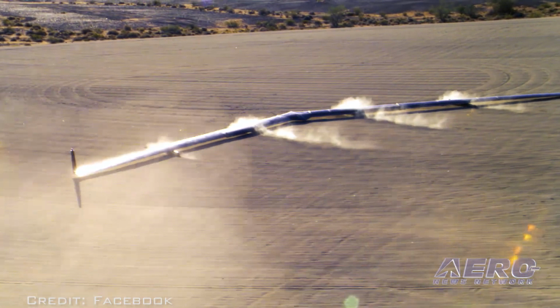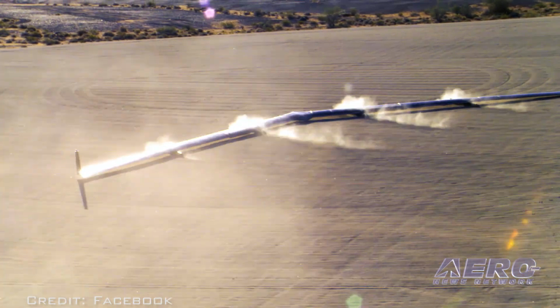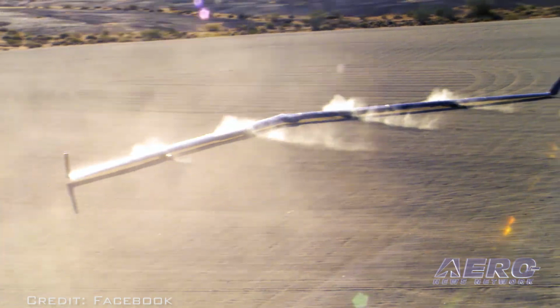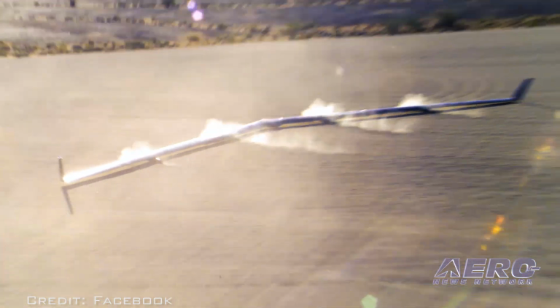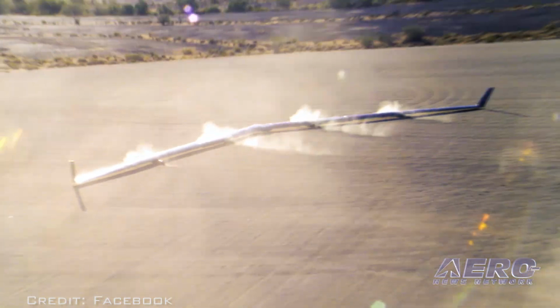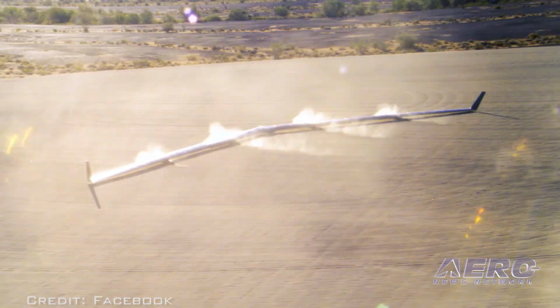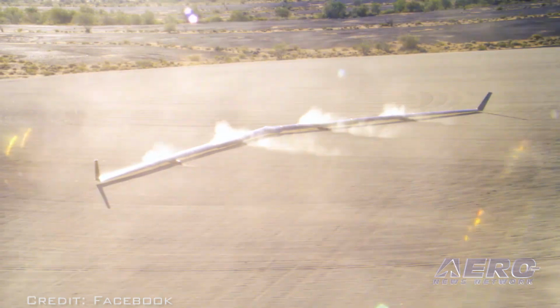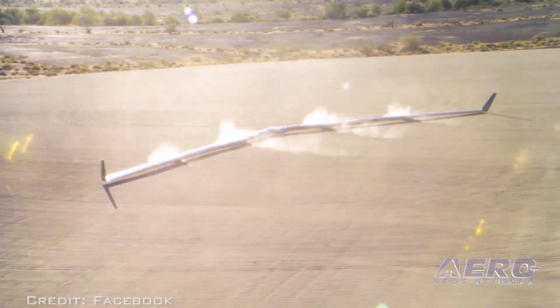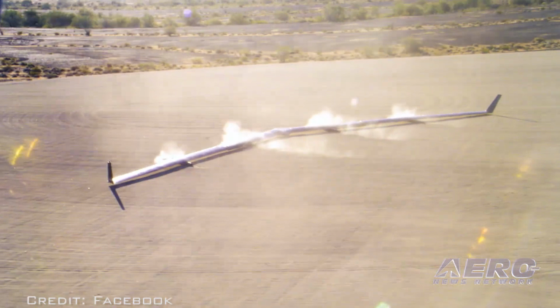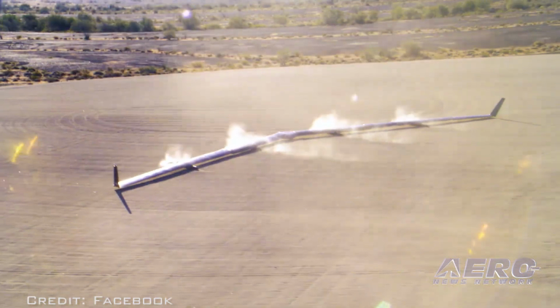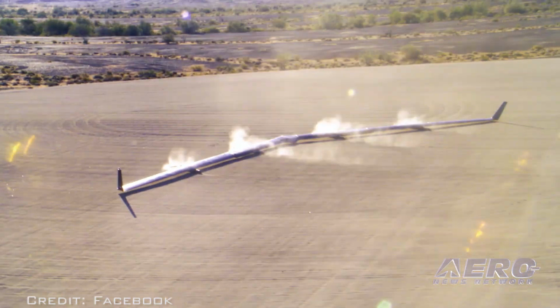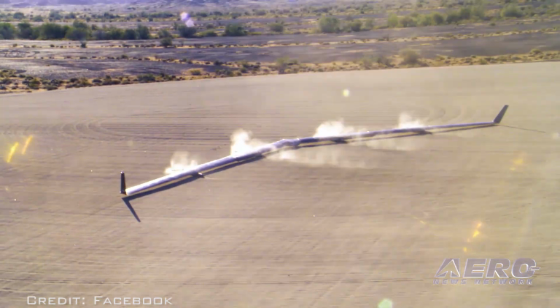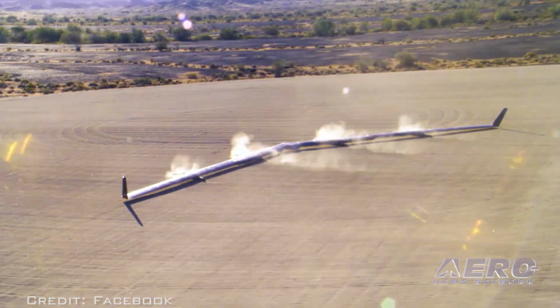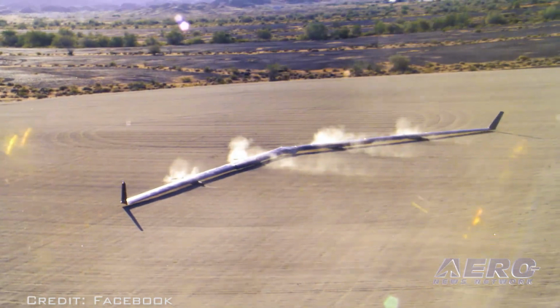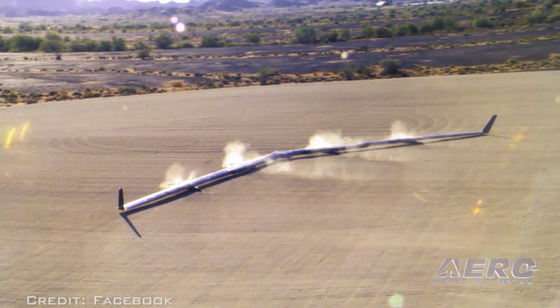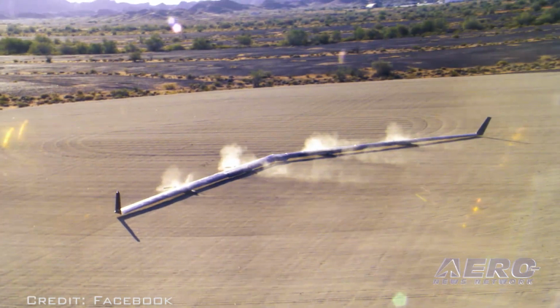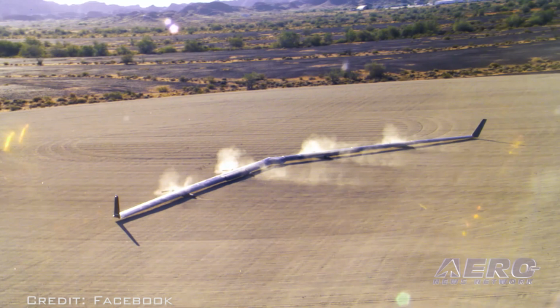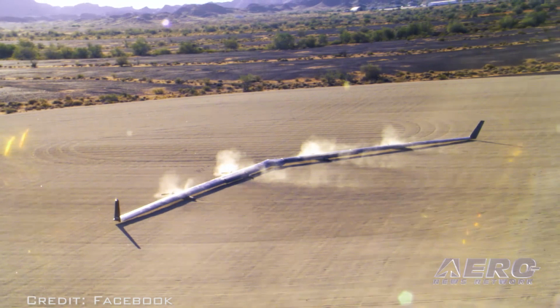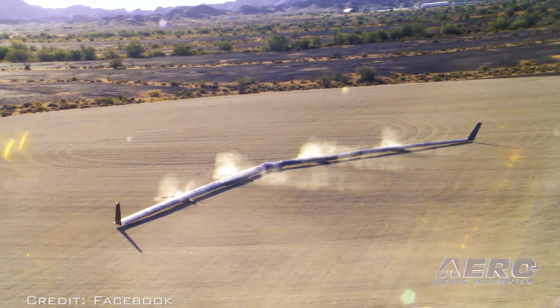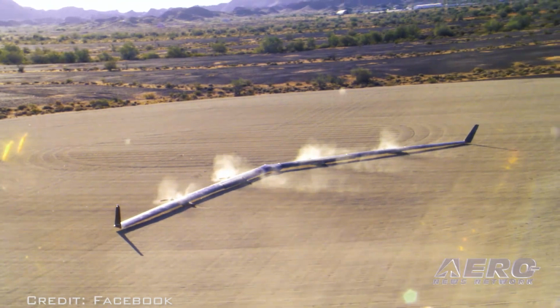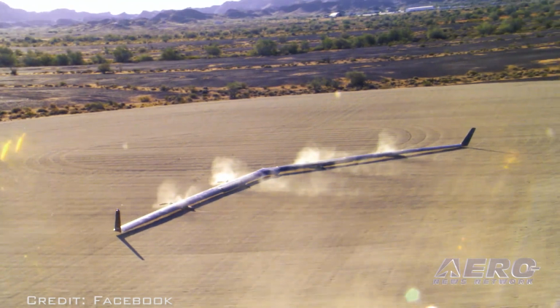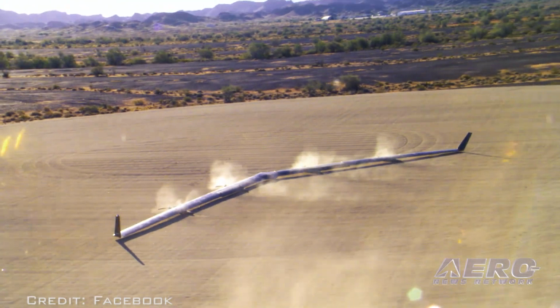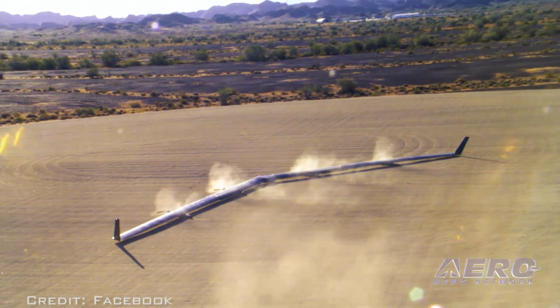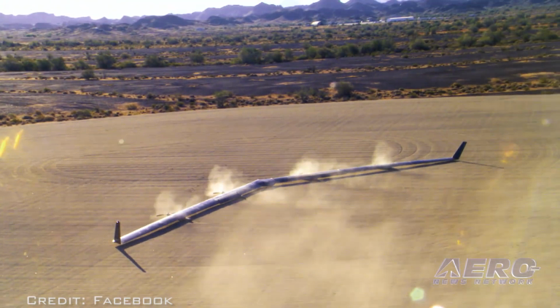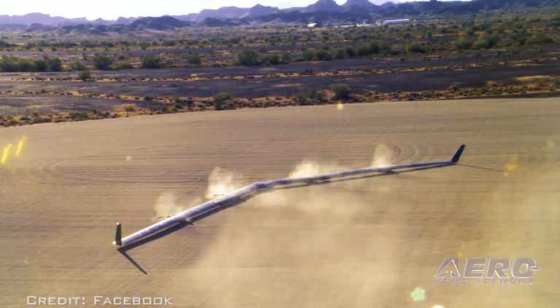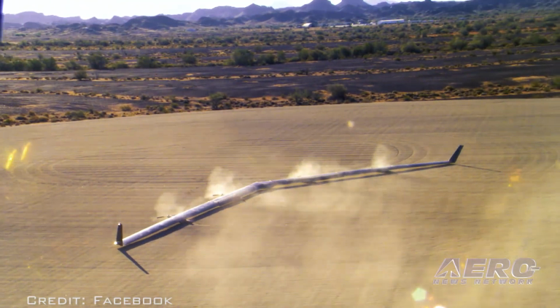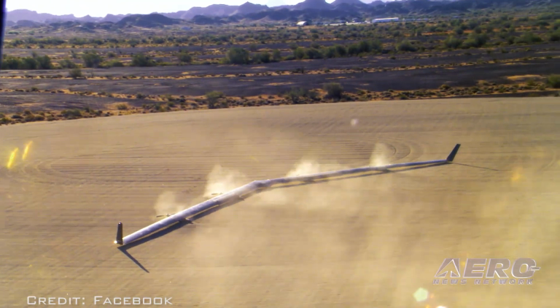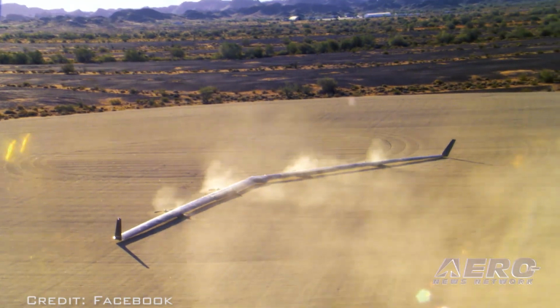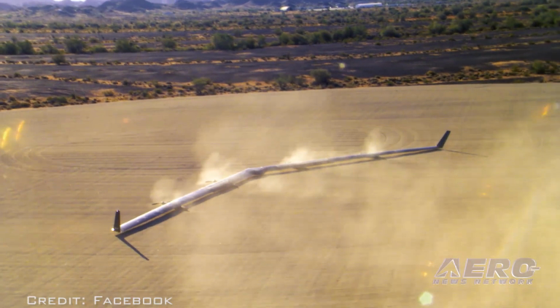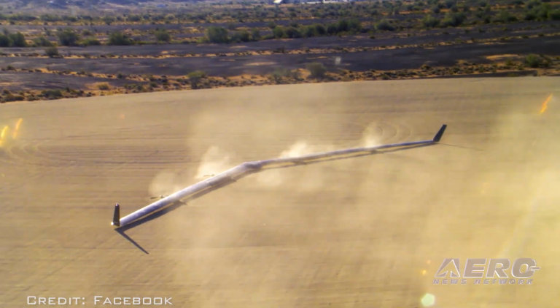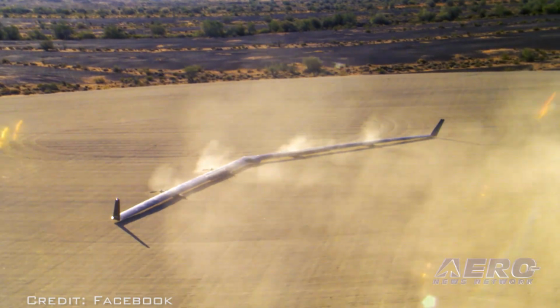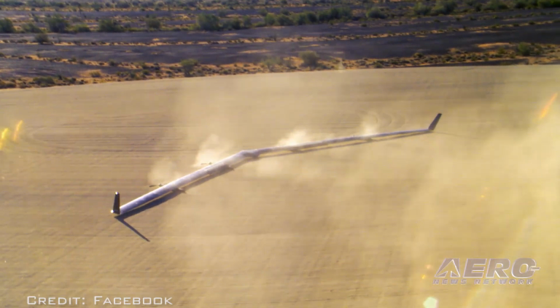Aquila has no landing gear, per se, and lands instead on Kevlar pads glued to the bottom of the engine pods.